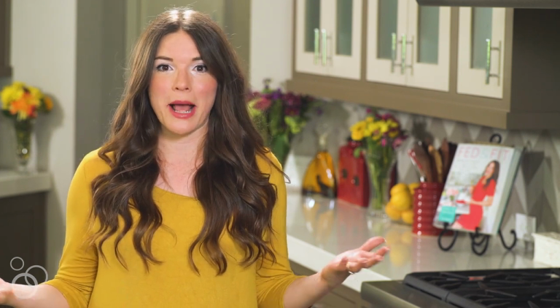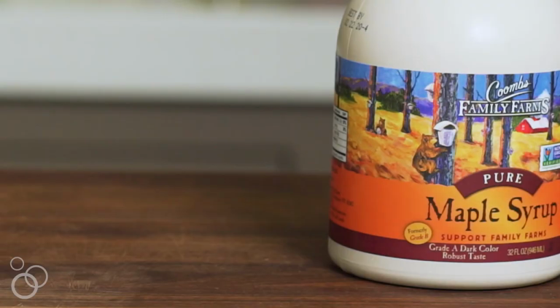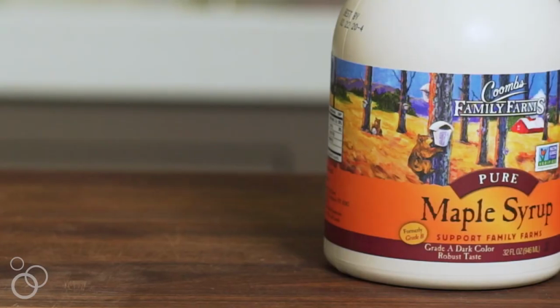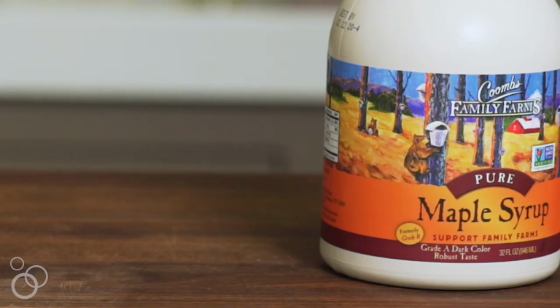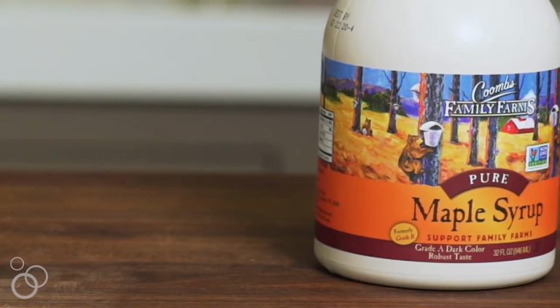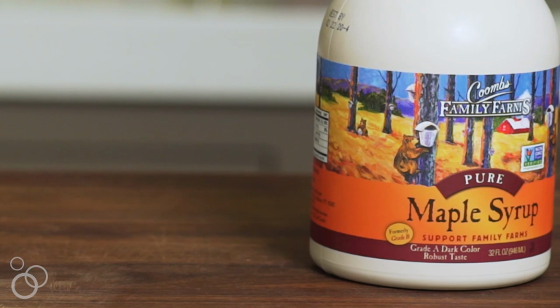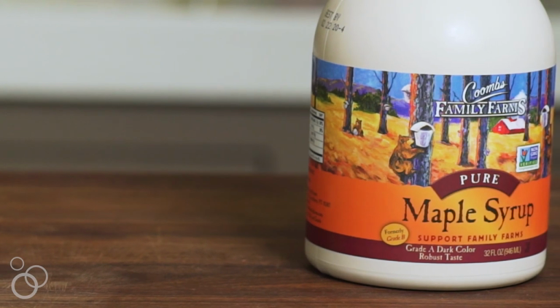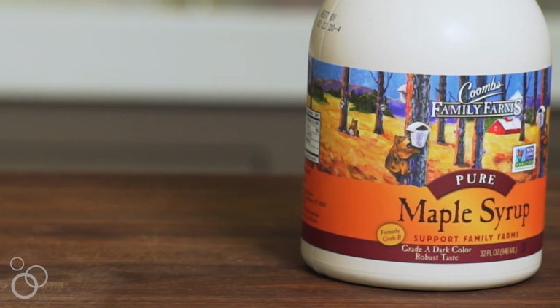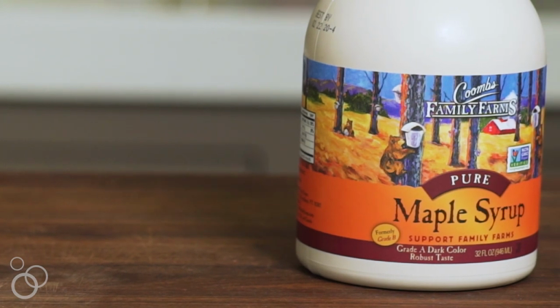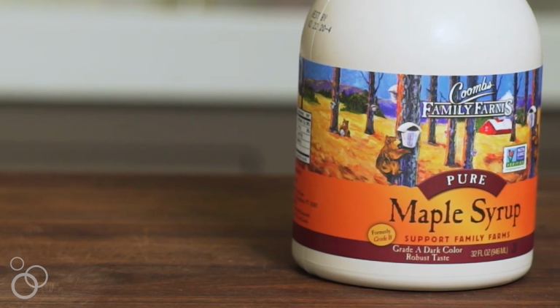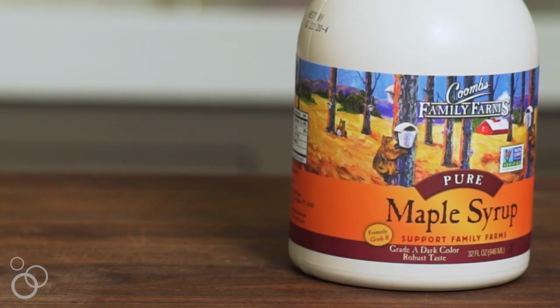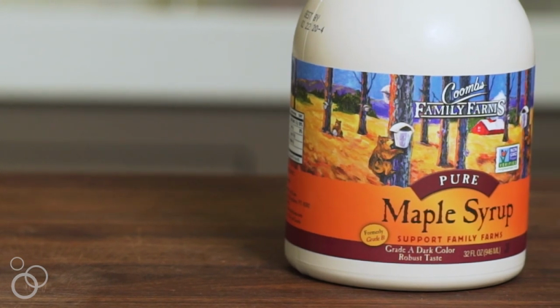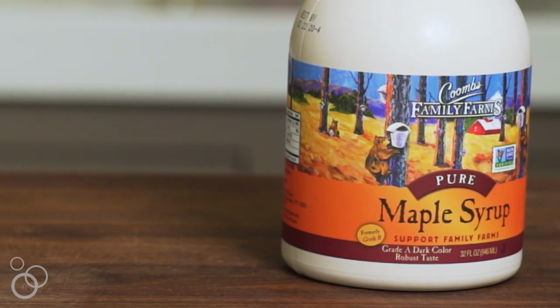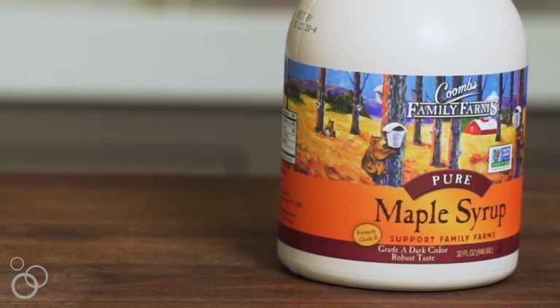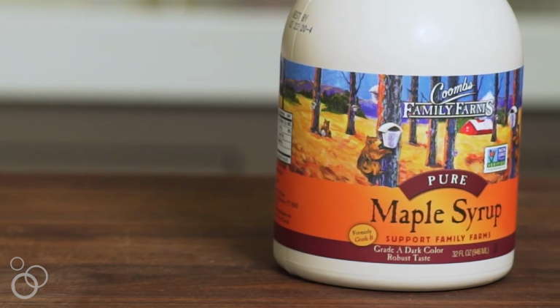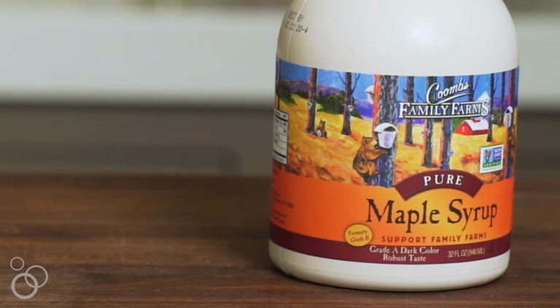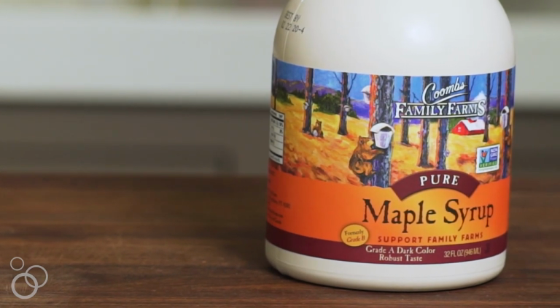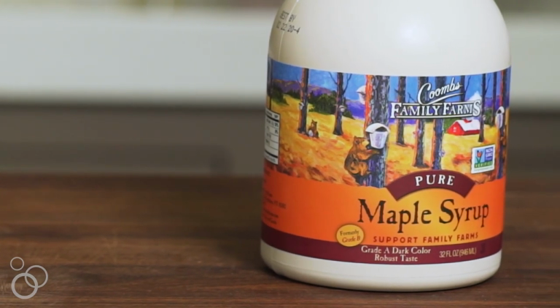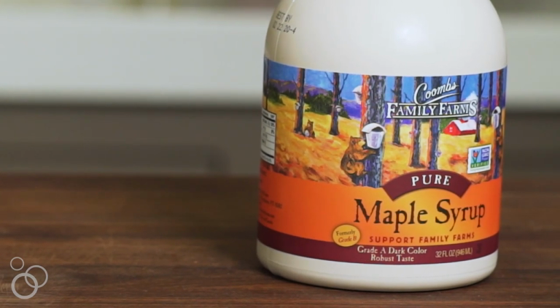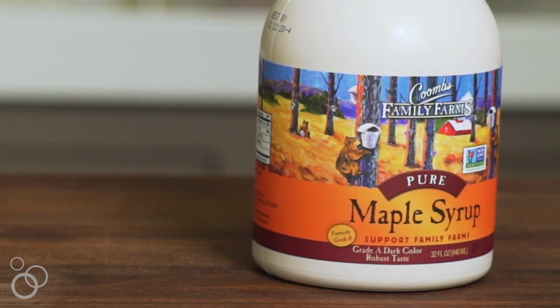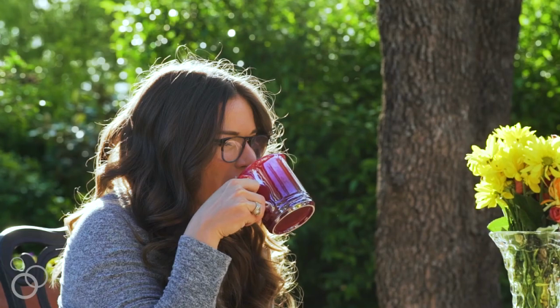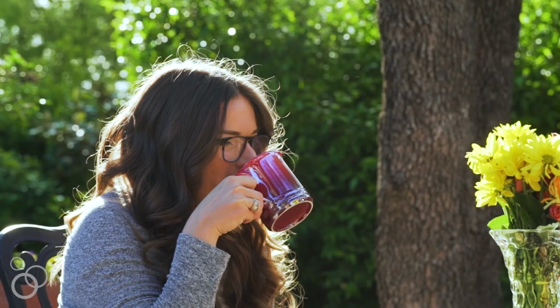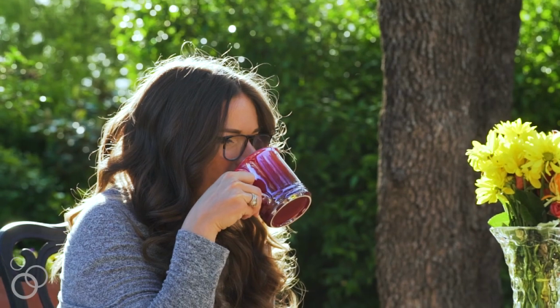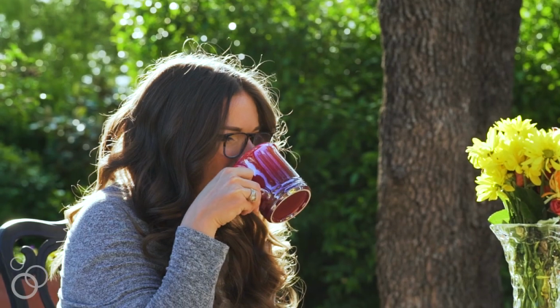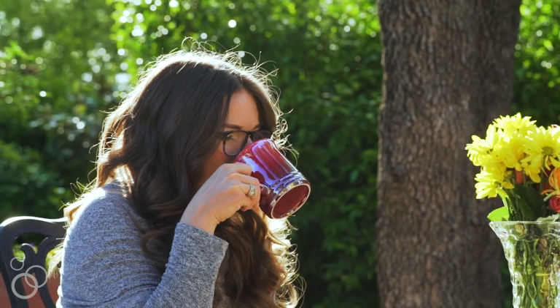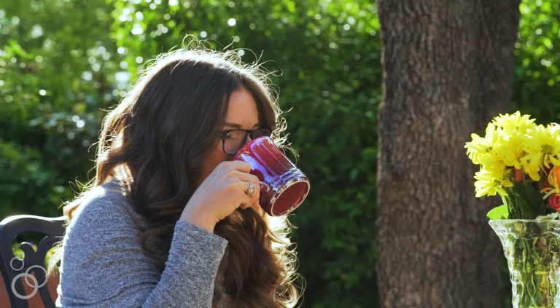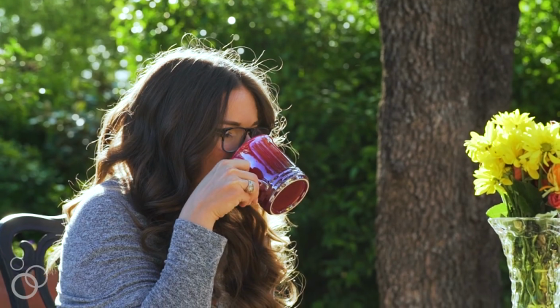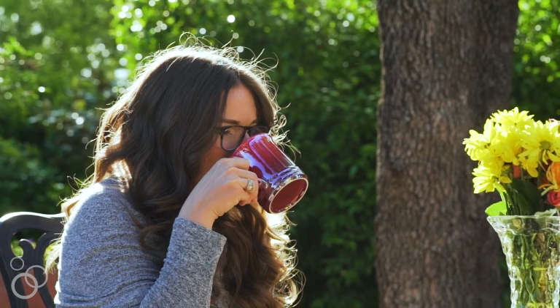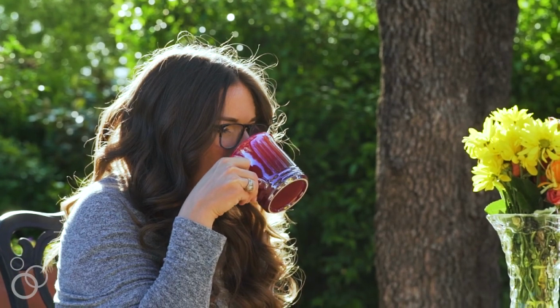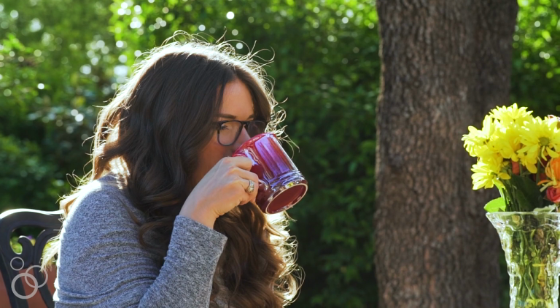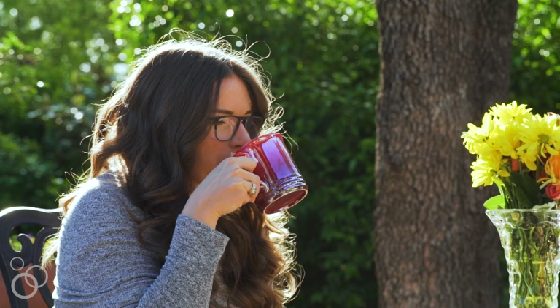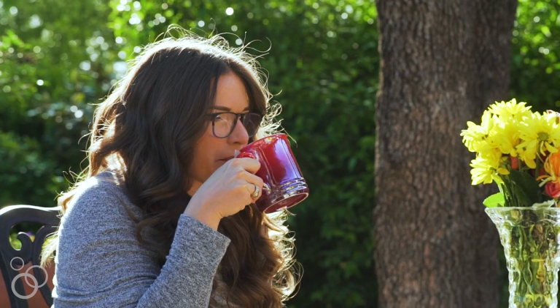So what's a better option? Maple syrup. It mixes in really well, has a nice flavor profile, and it's real sugar that our body knows how to handle.